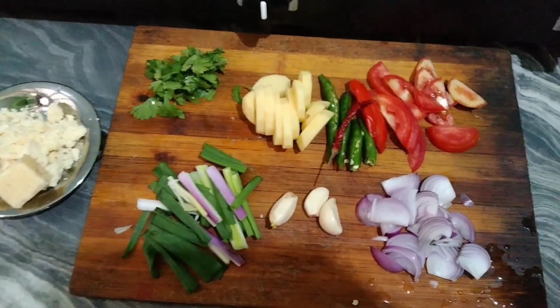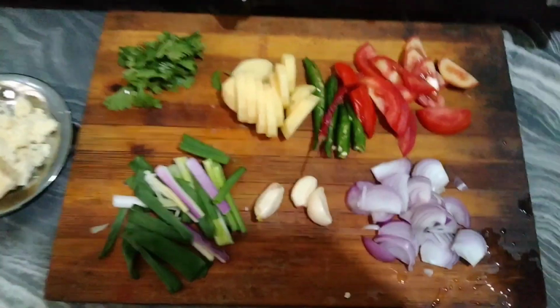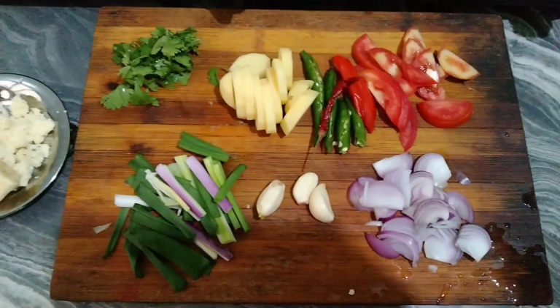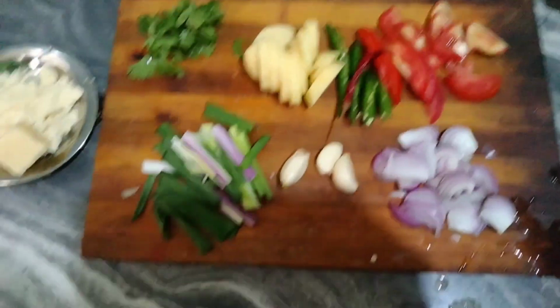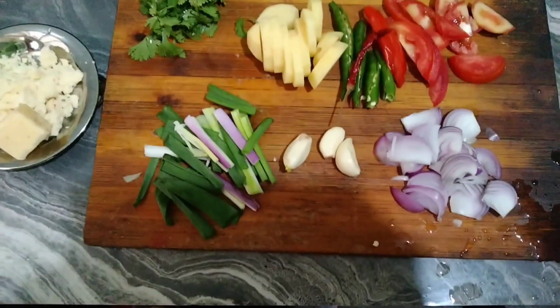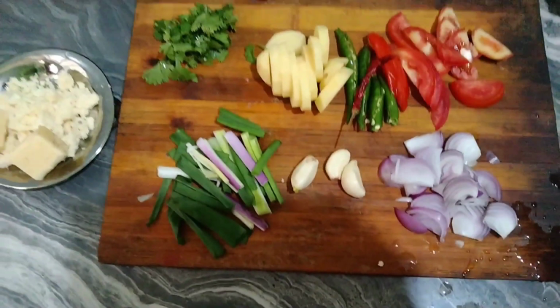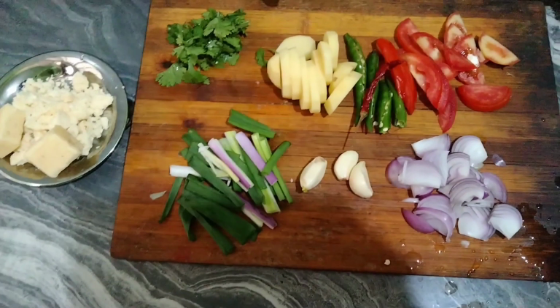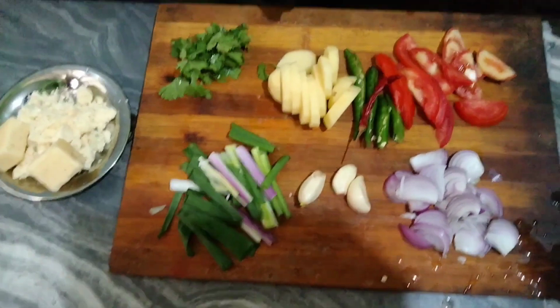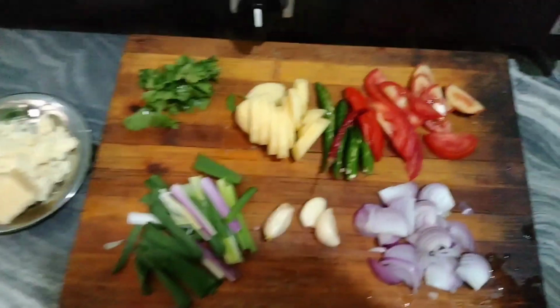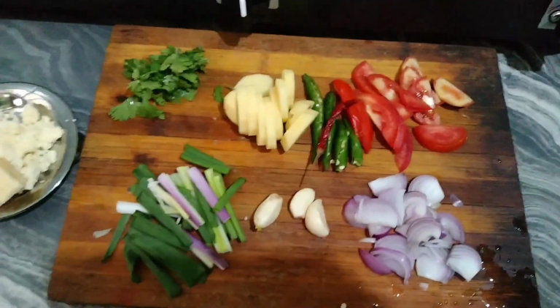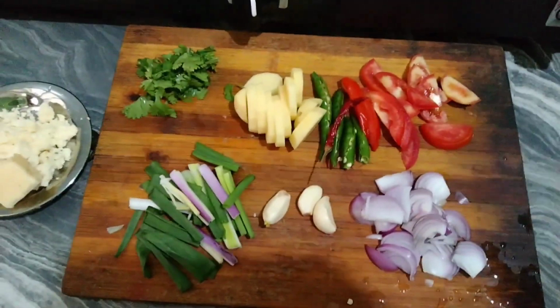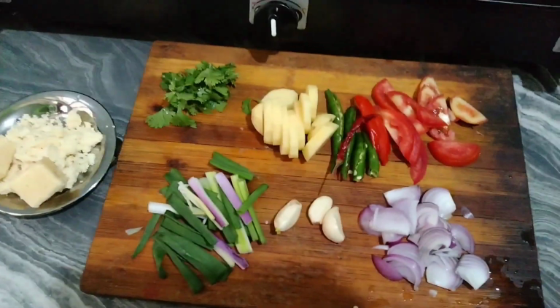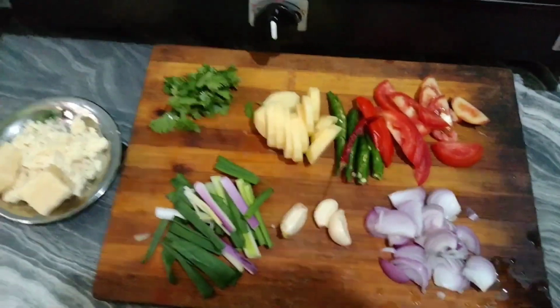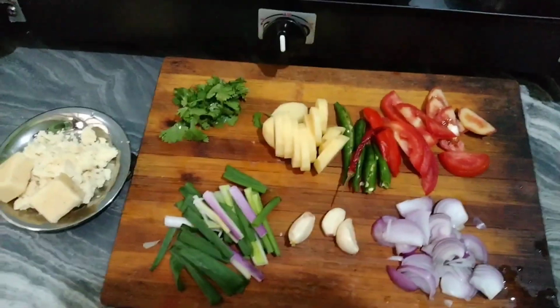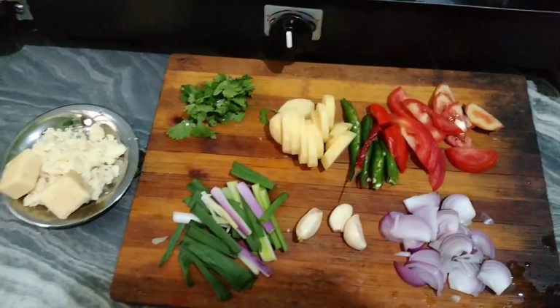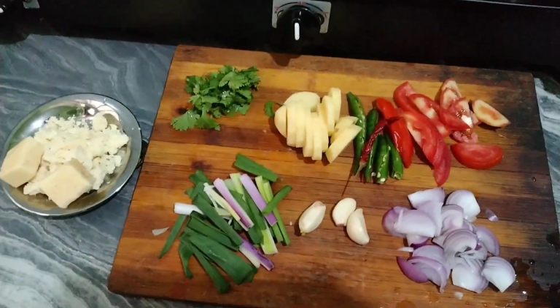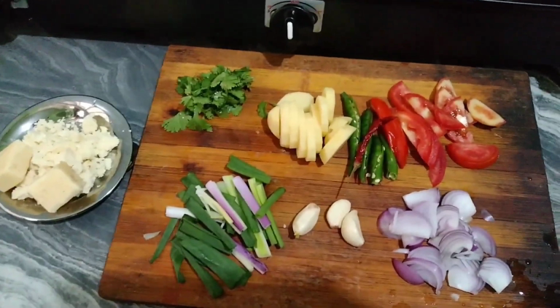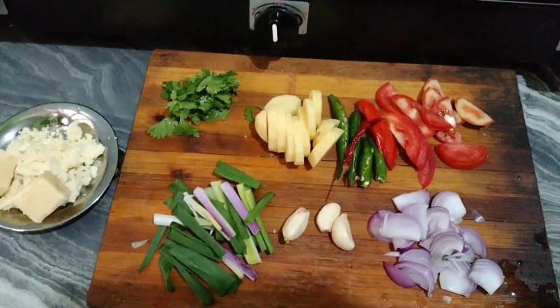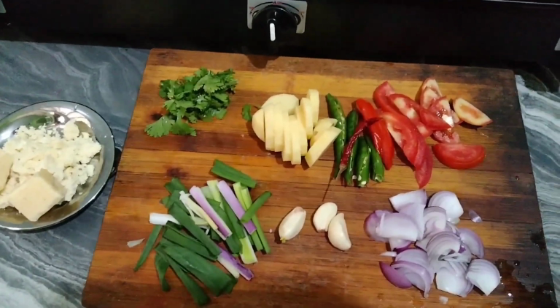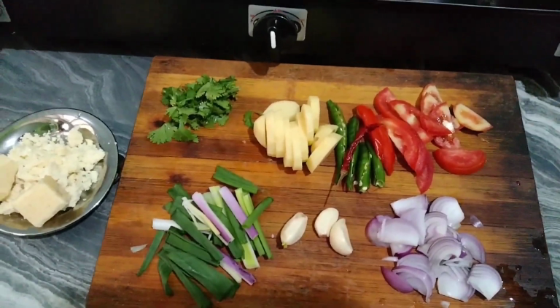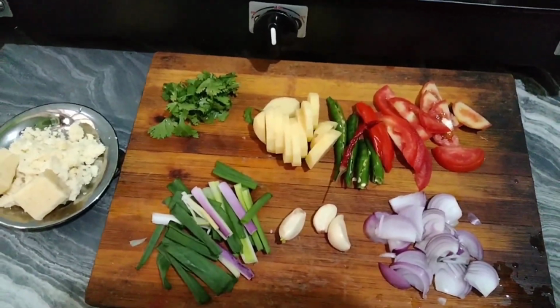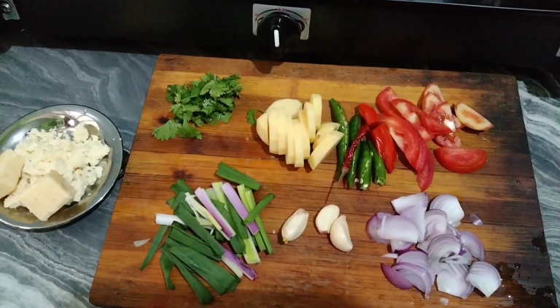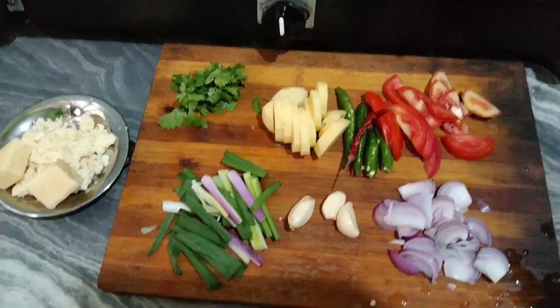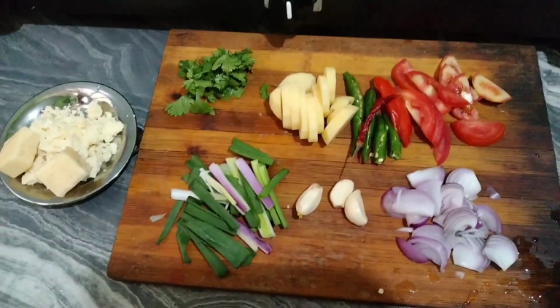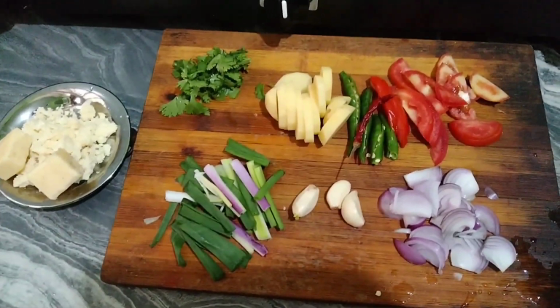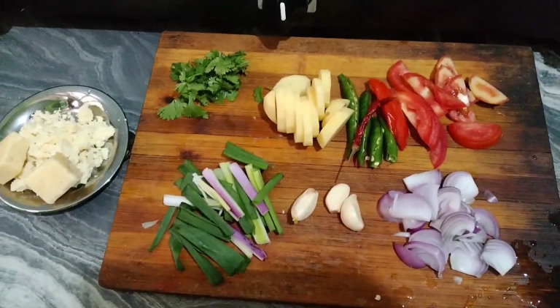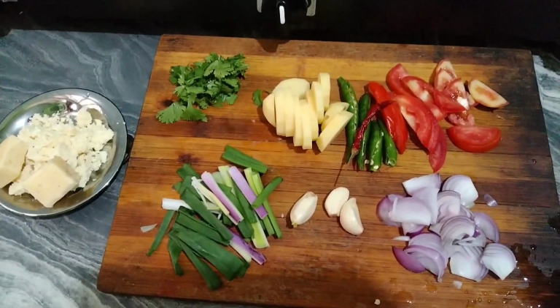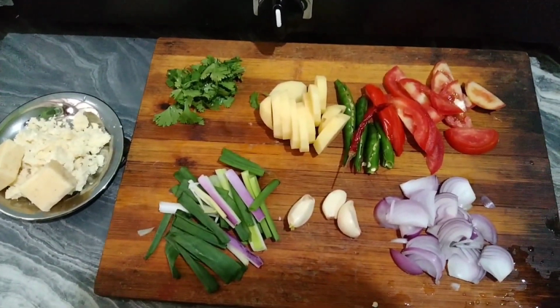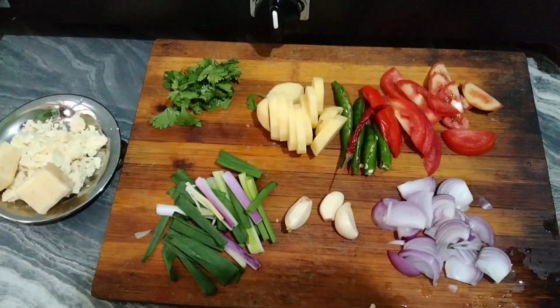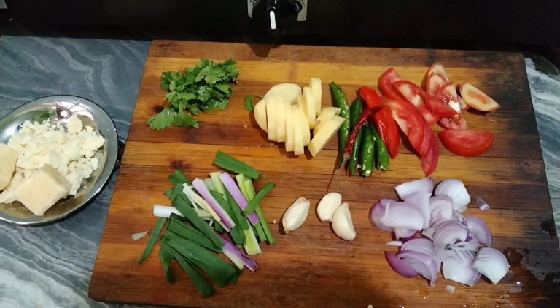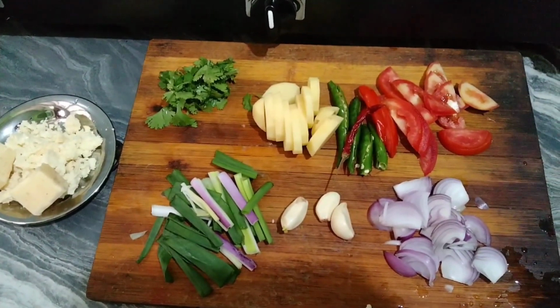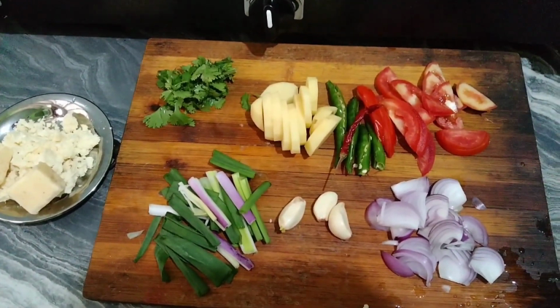Hi everyone, welcome. Personal comment for the new solar.